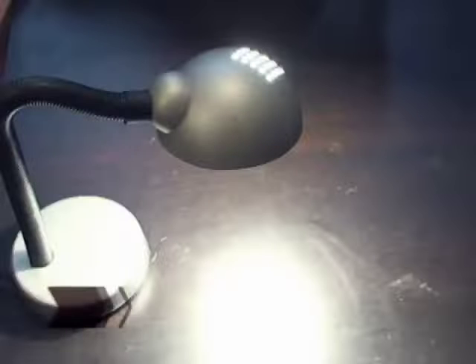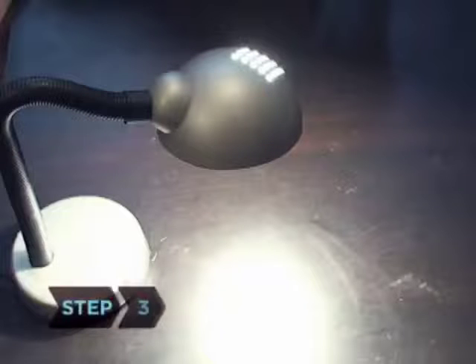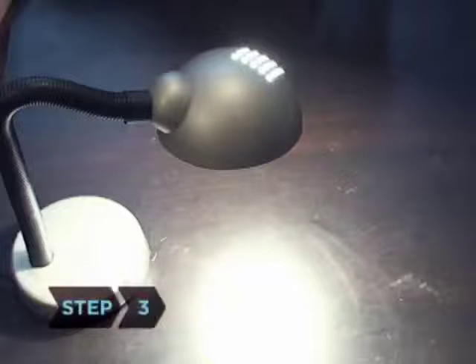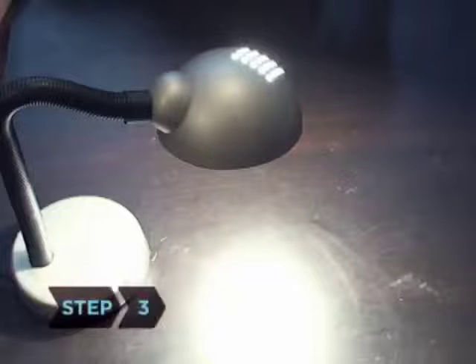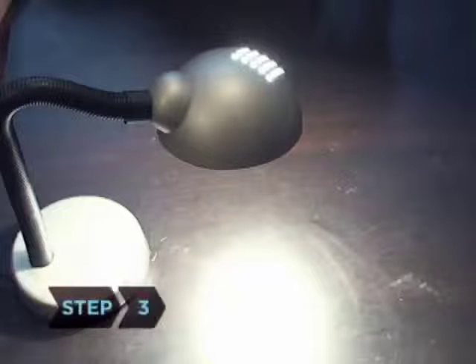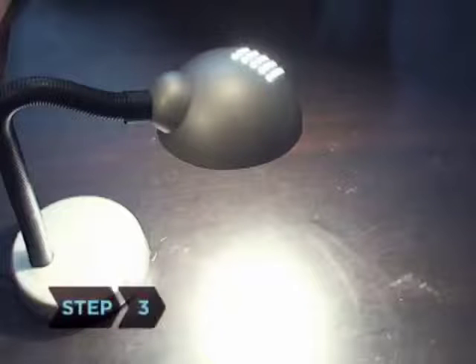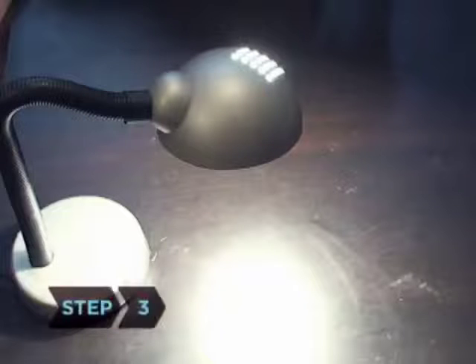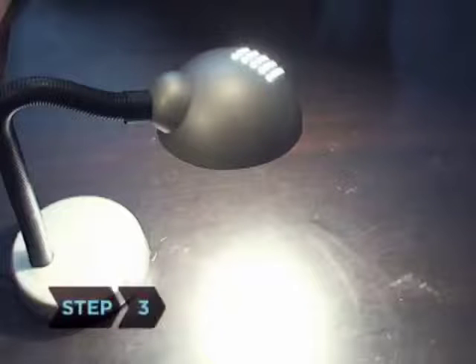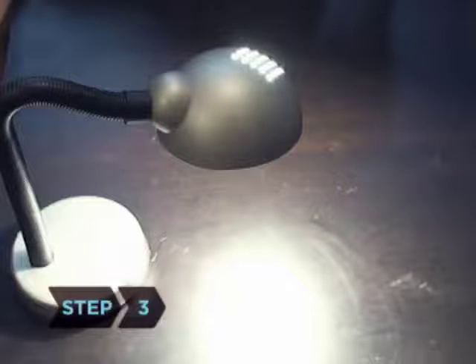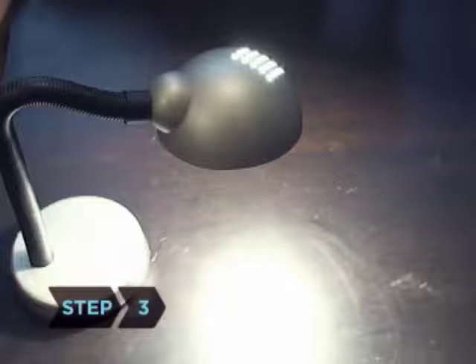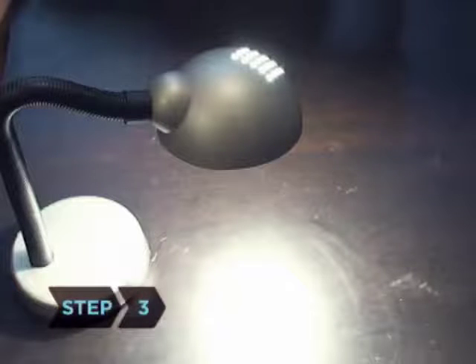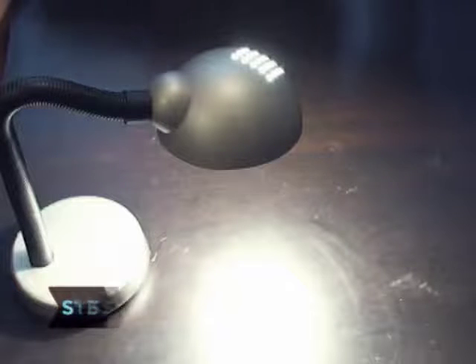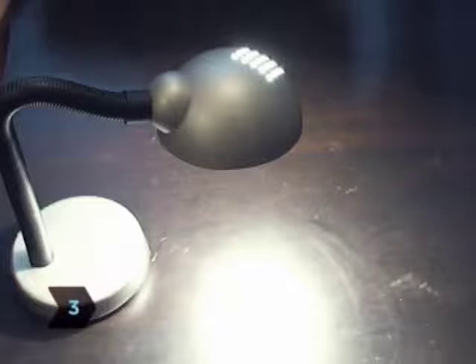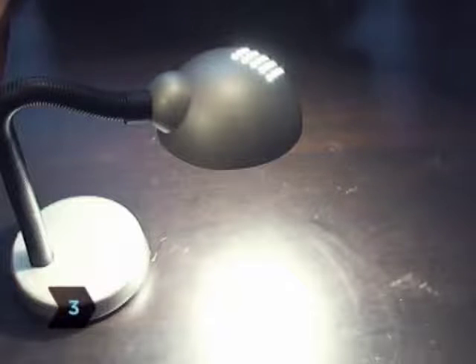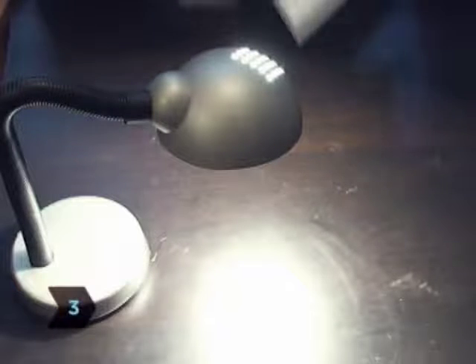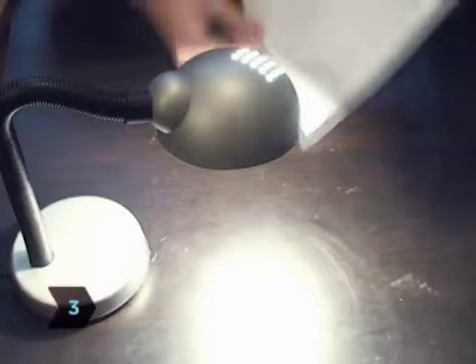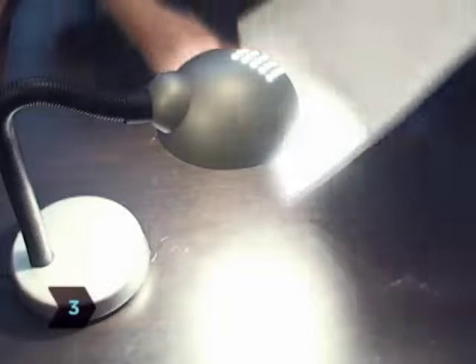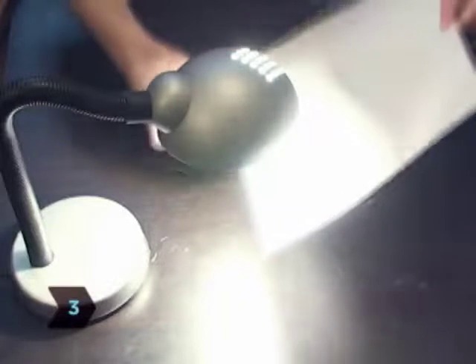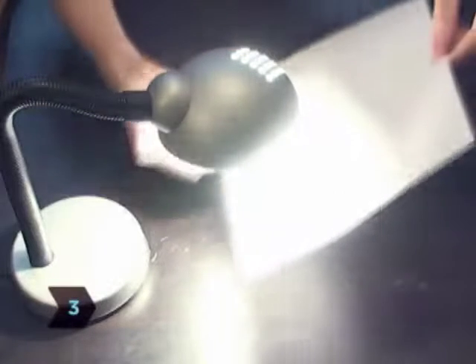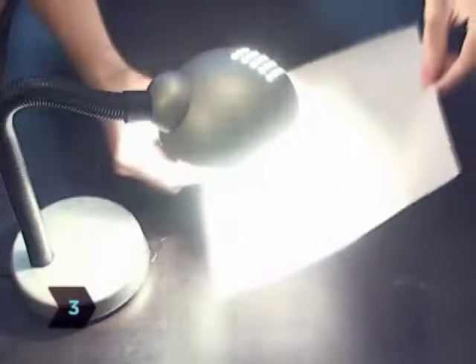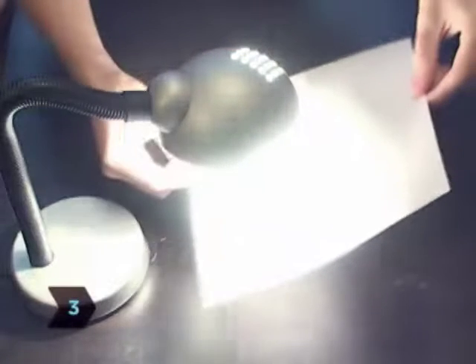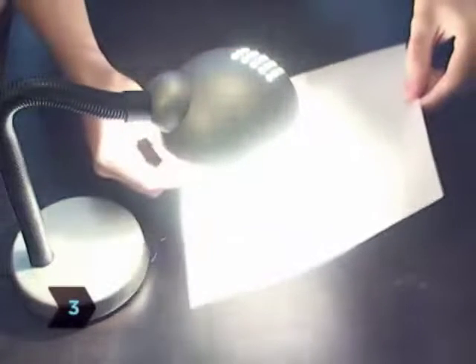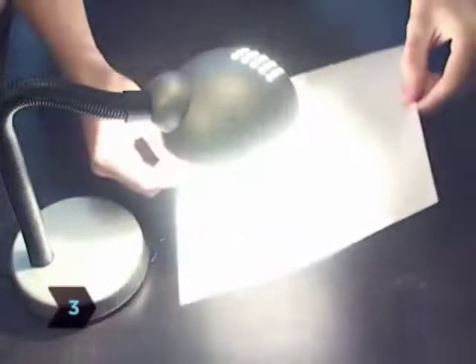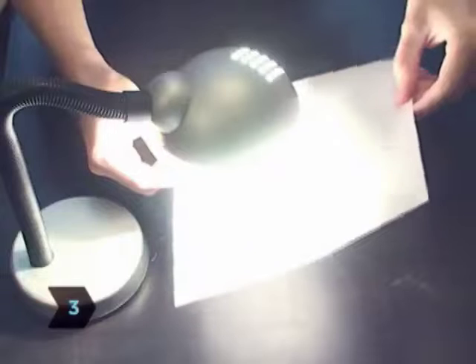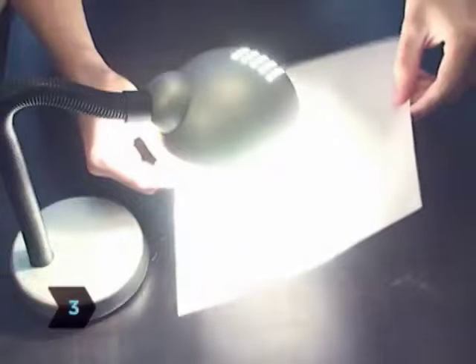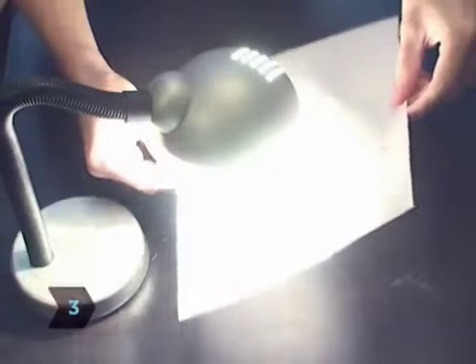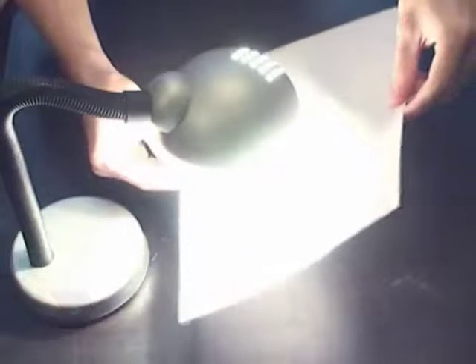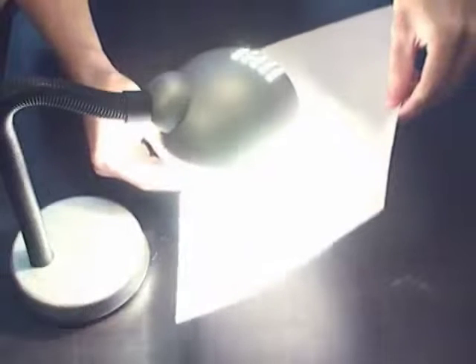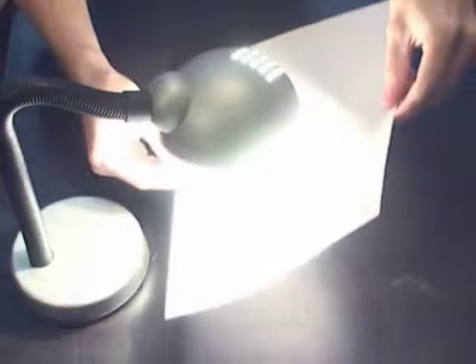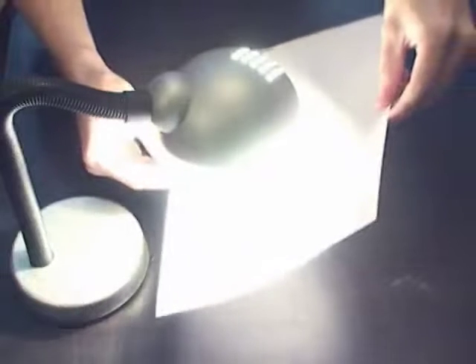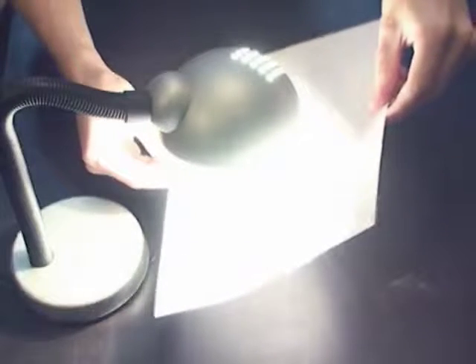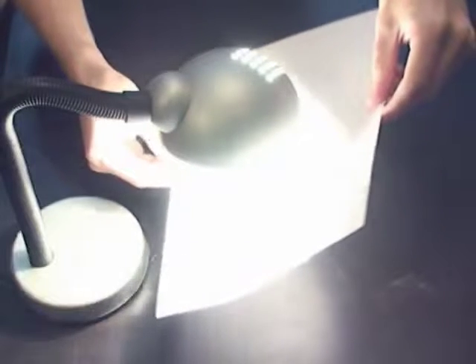Step 3. Hold the paper near the light bulb to expose it to the heat, but don't rest the paper on the bulb.